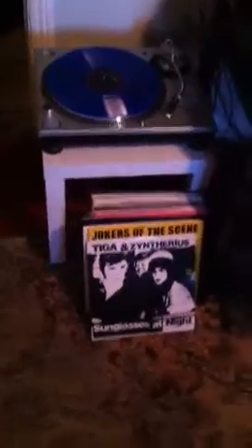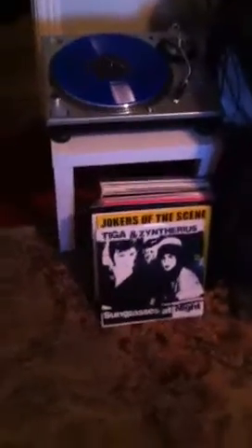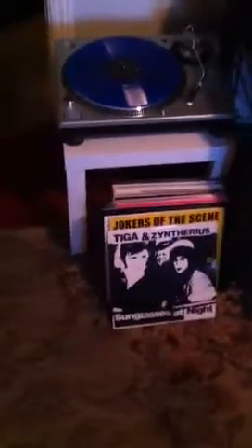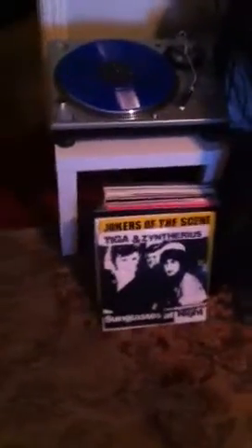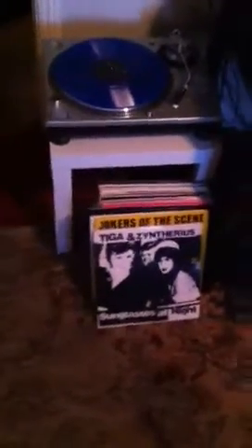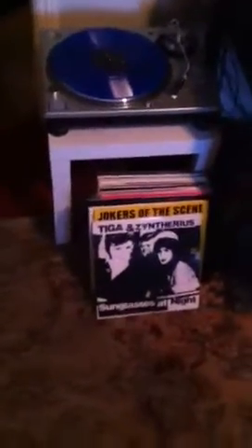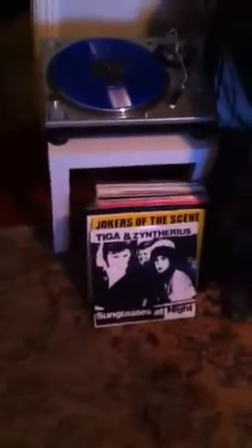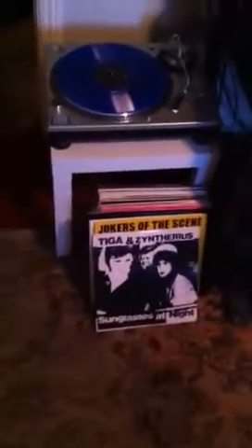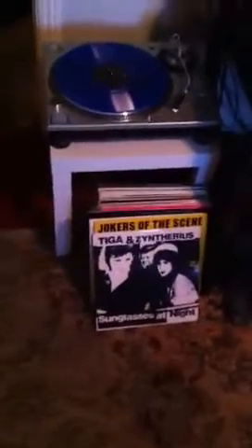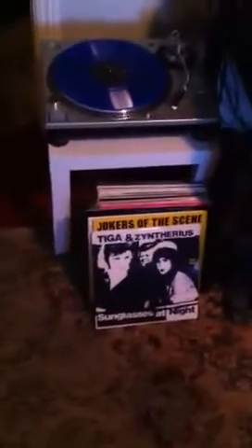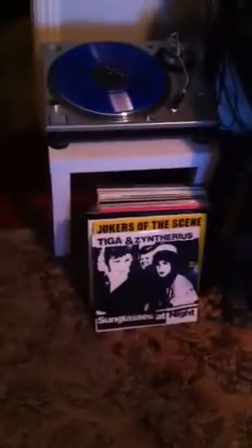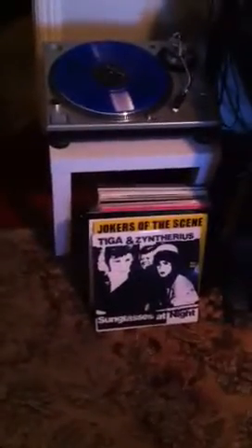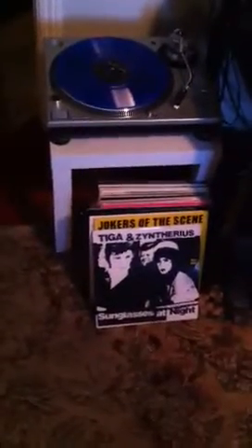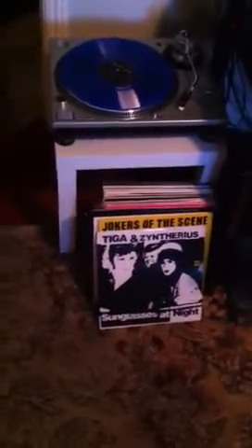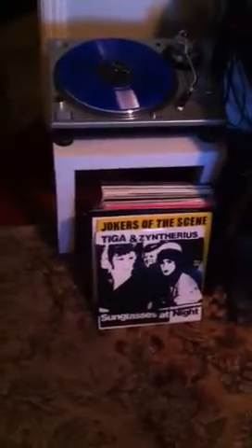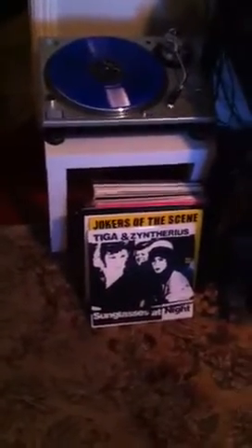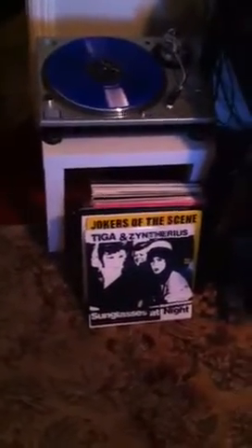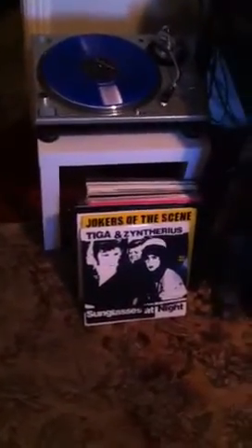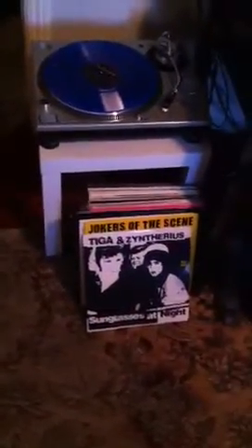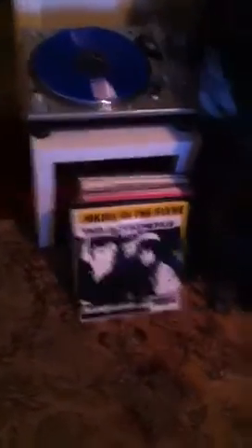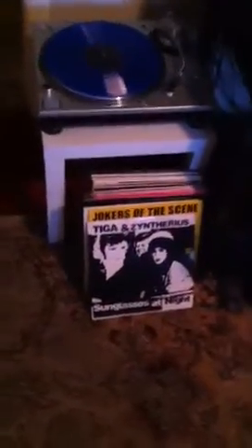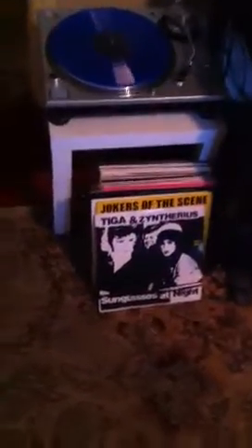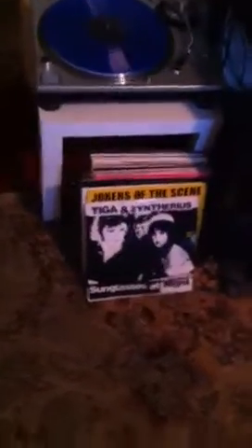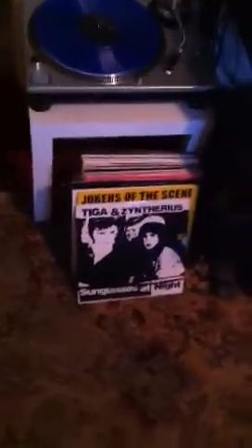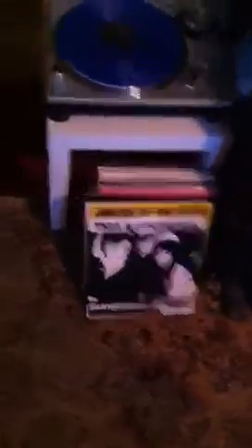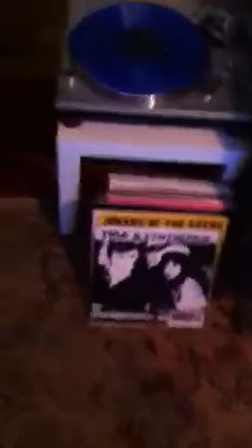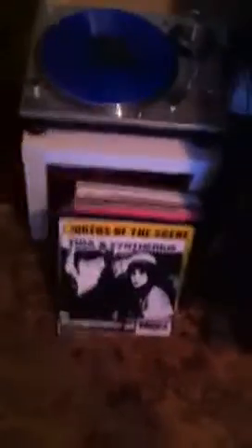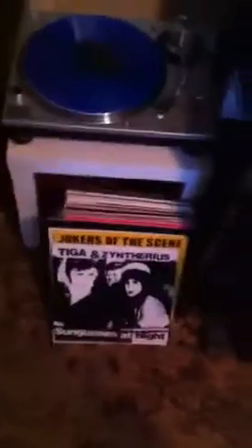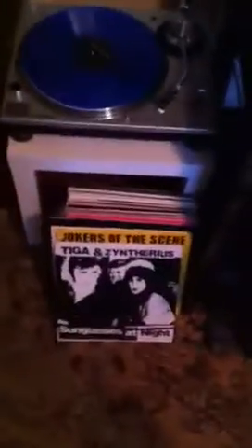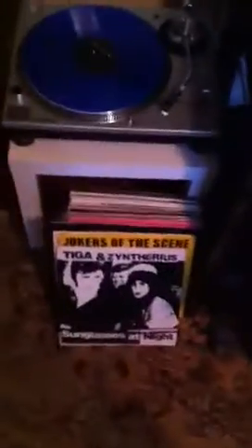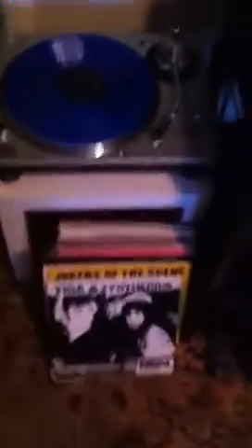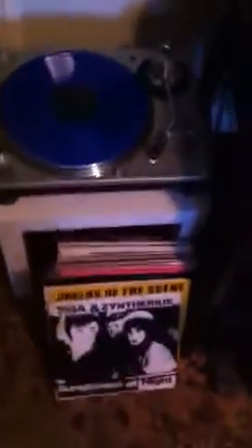Yo, what's up guys? Mikey here. Just wanted to give you a little rundown of the studio I'm working in right now.